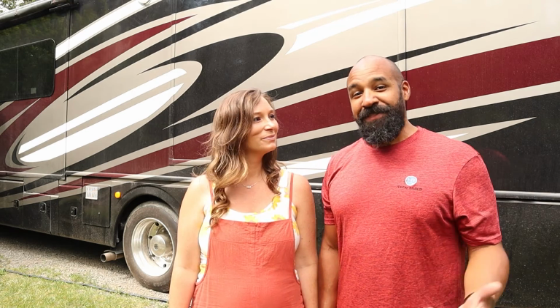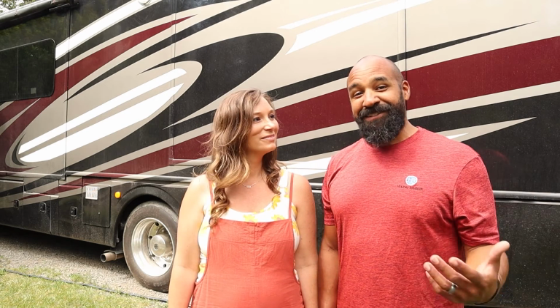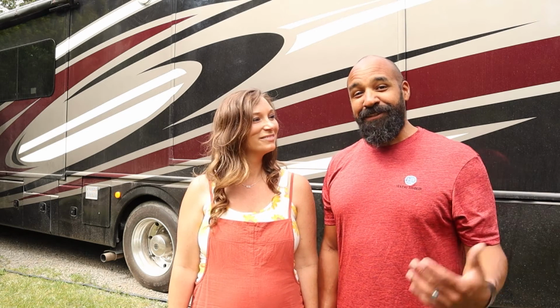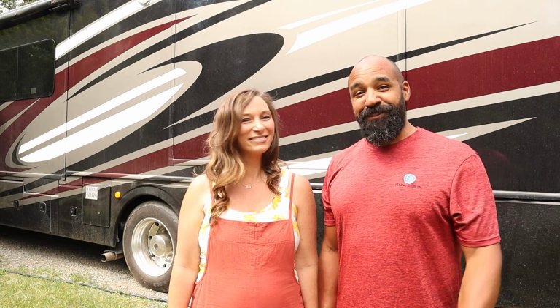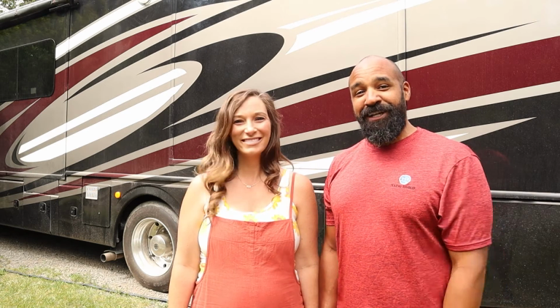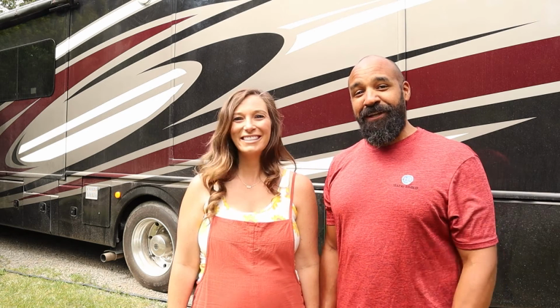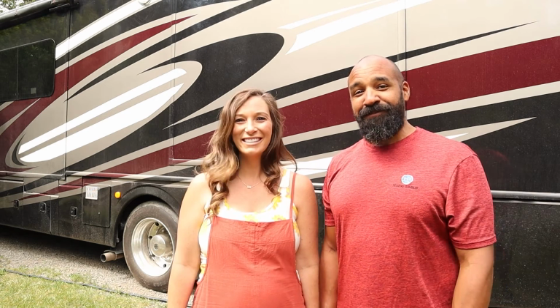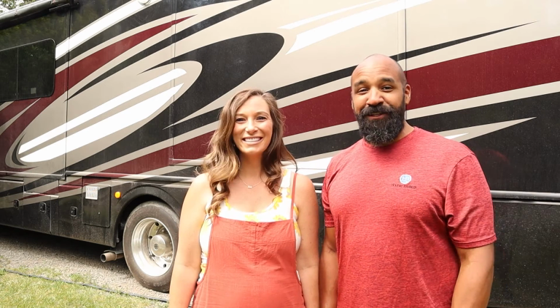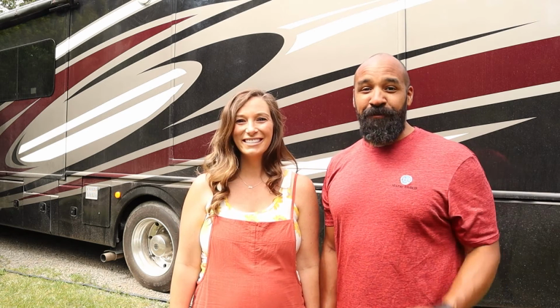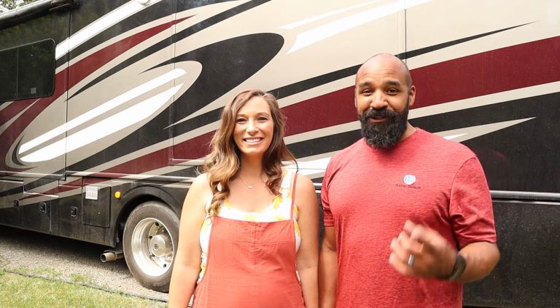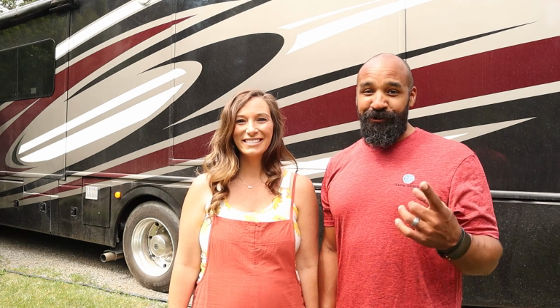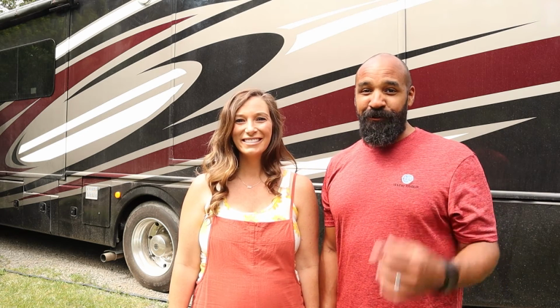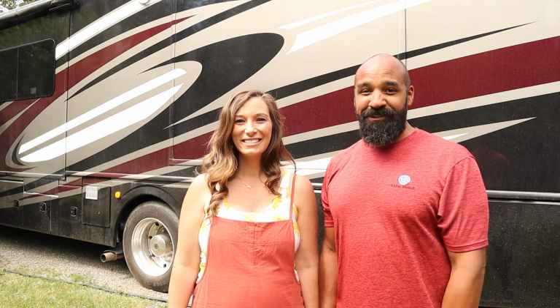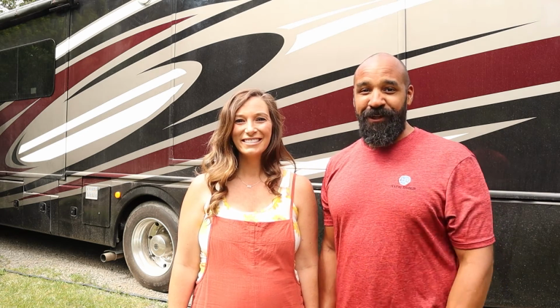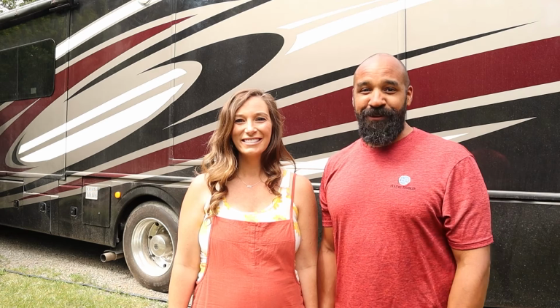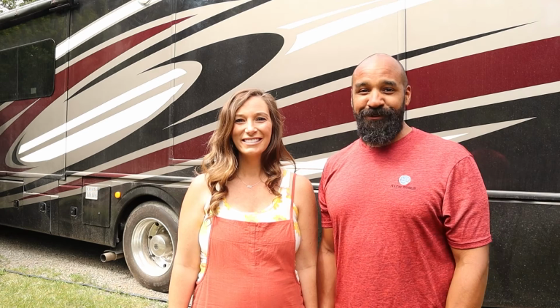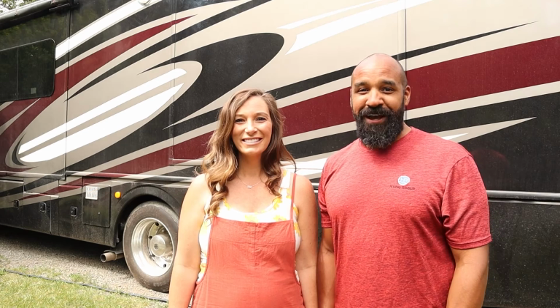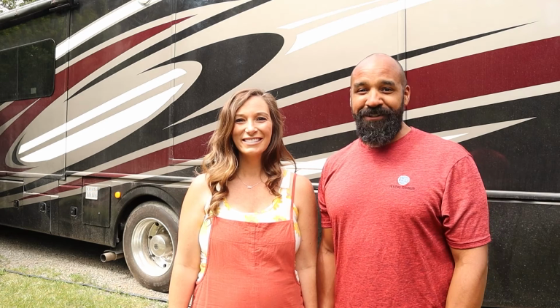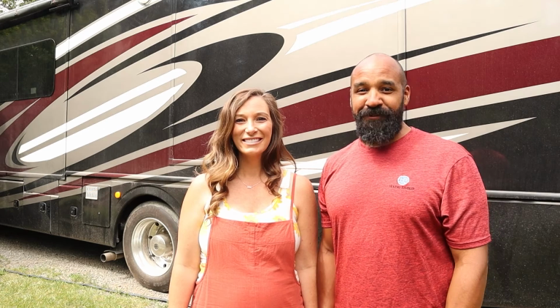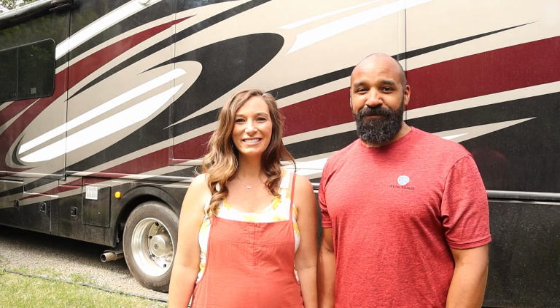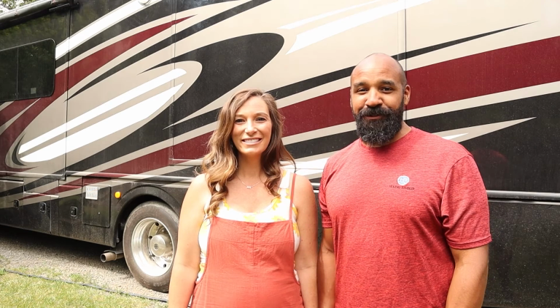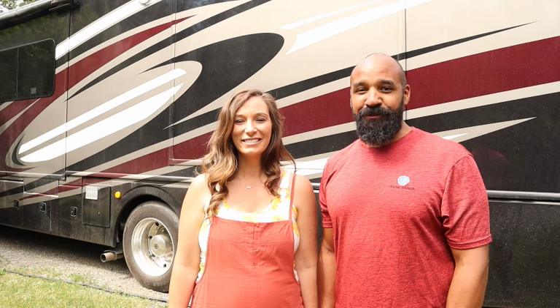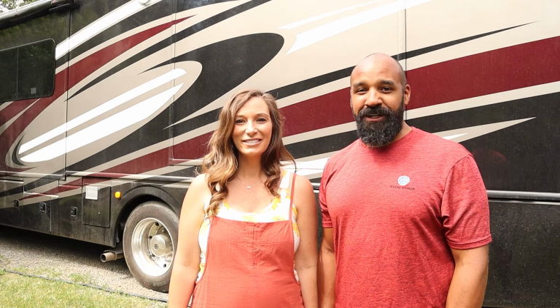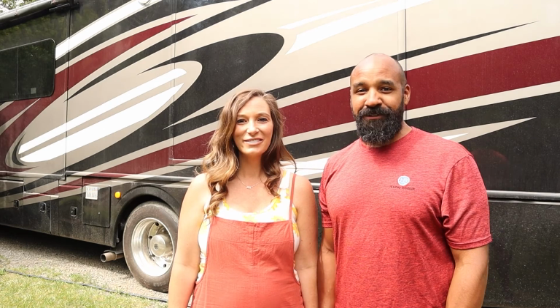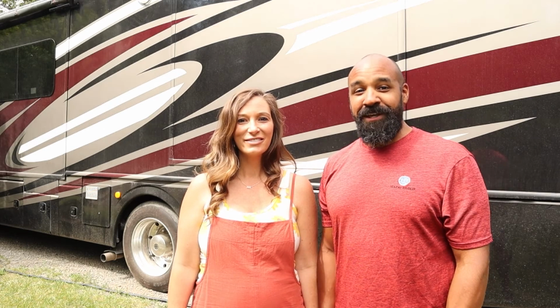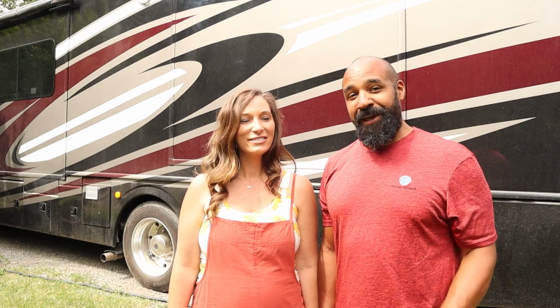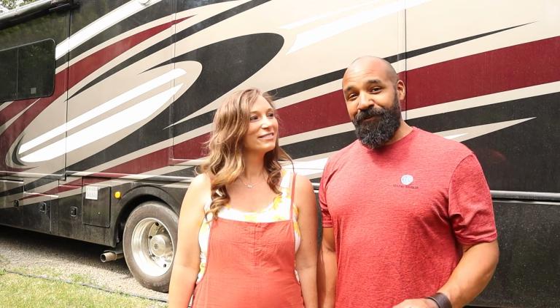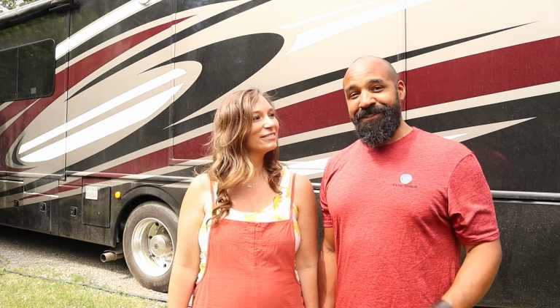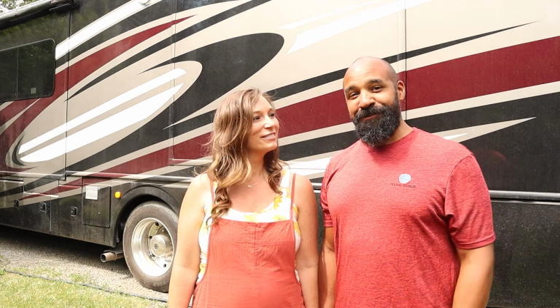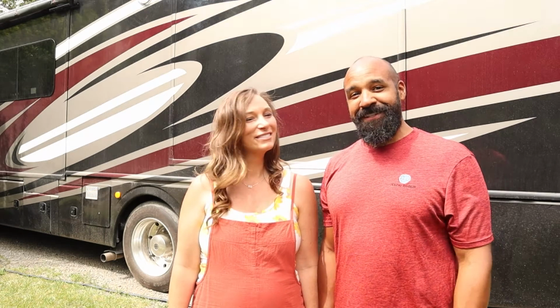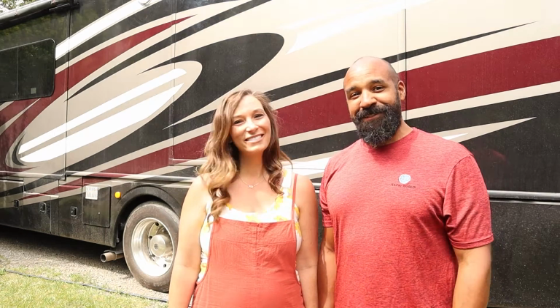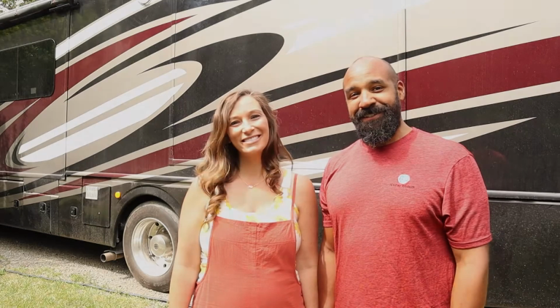Thanks guys for checking out this video. Make sure you watch the other ones on the Holiday Rambler YouTube channel, and we will see you in the next one.